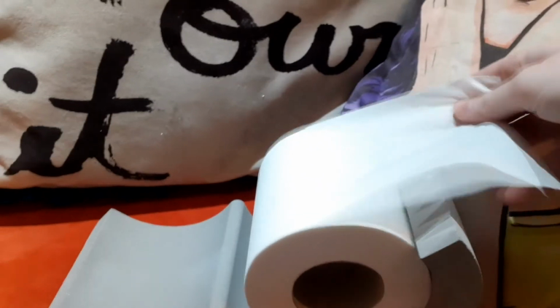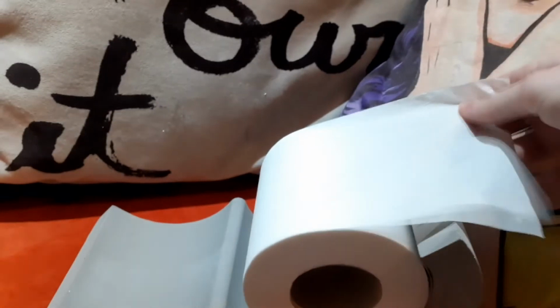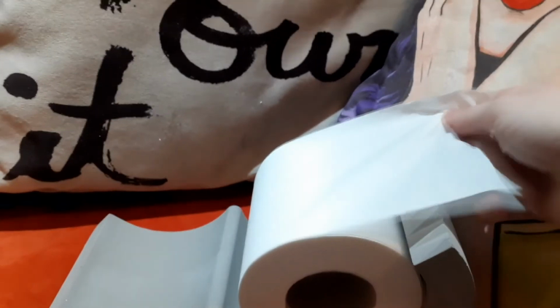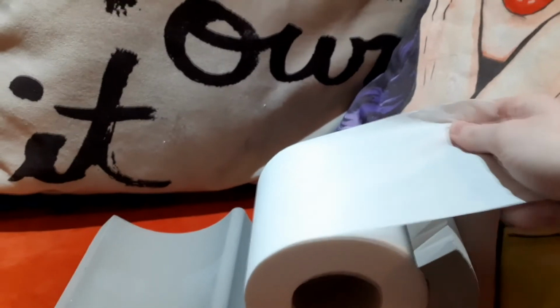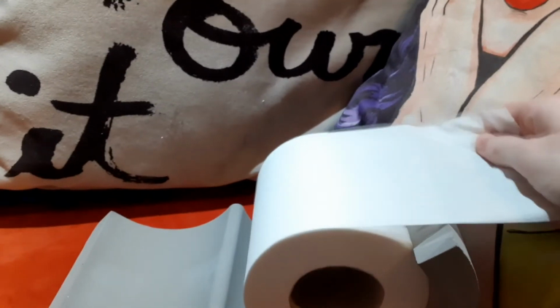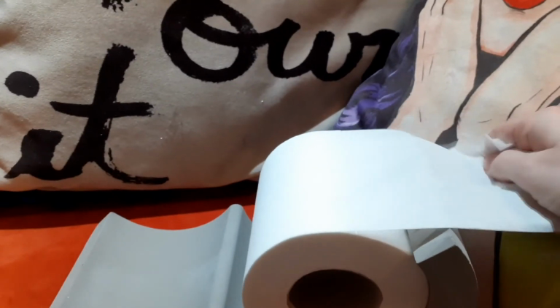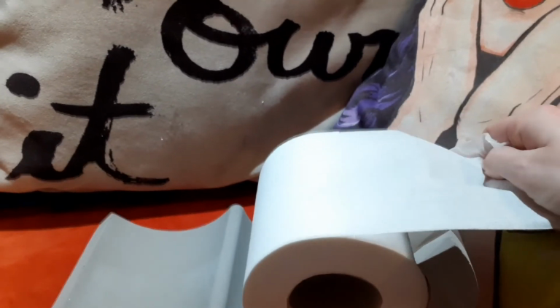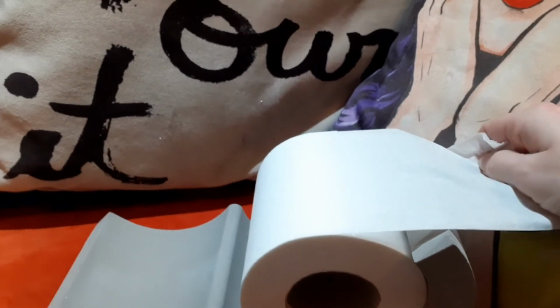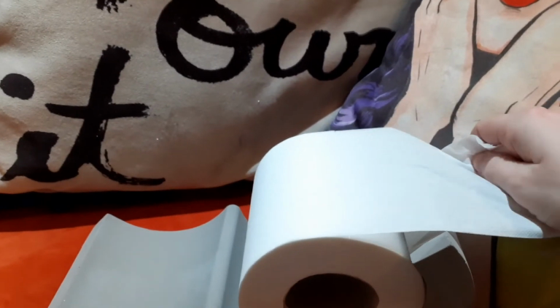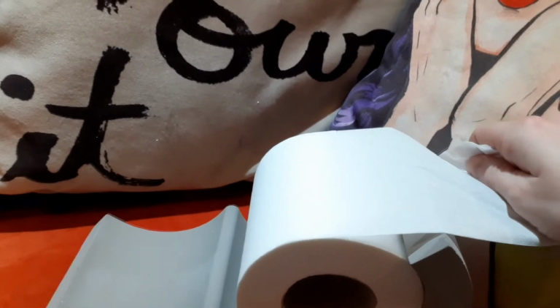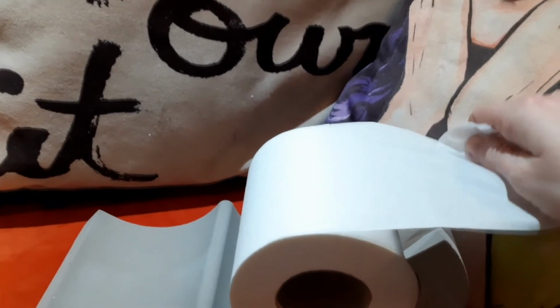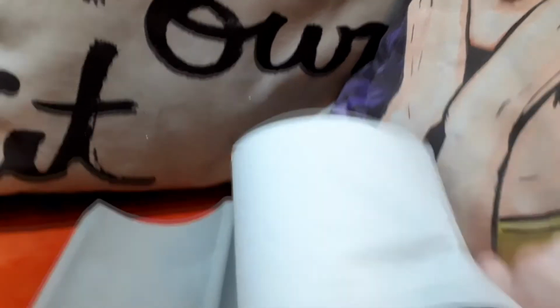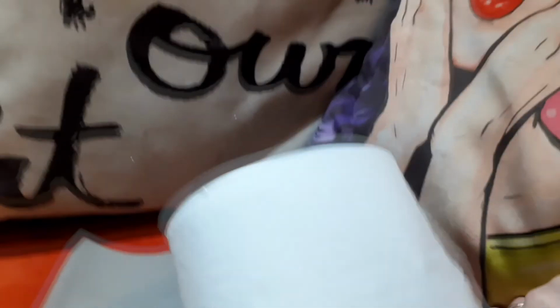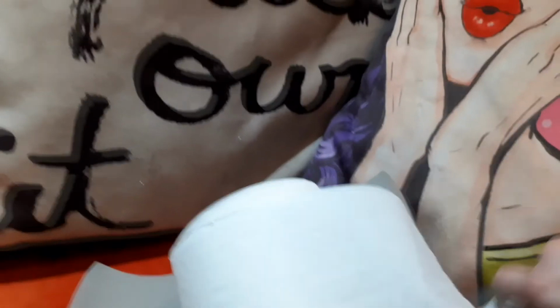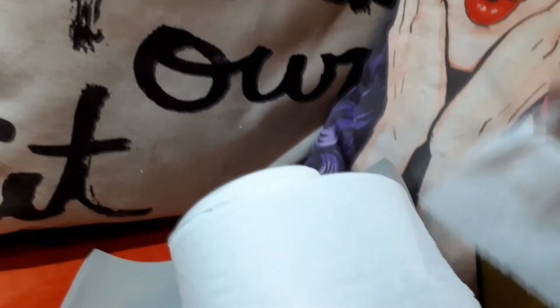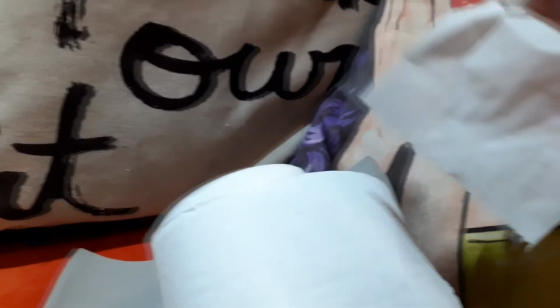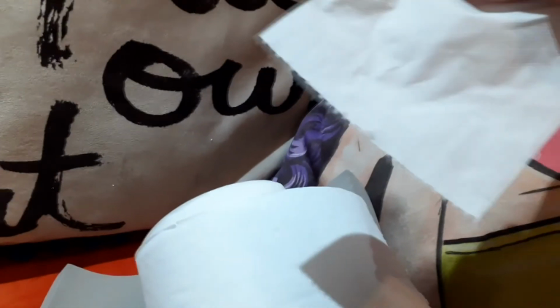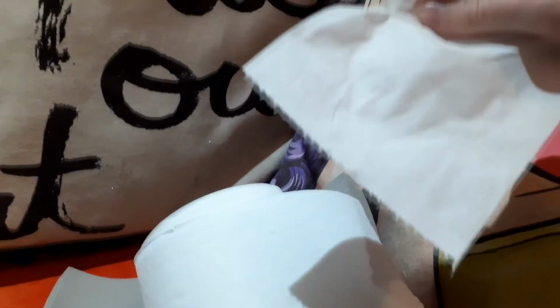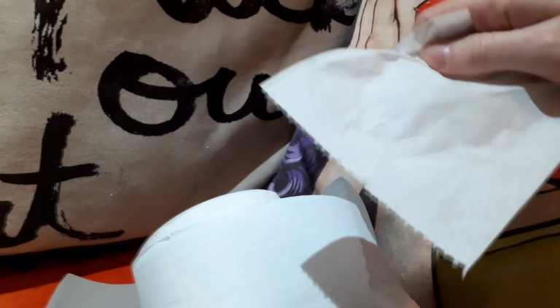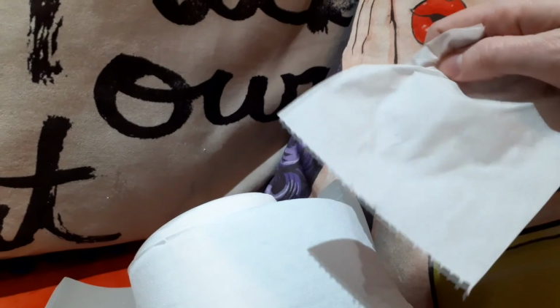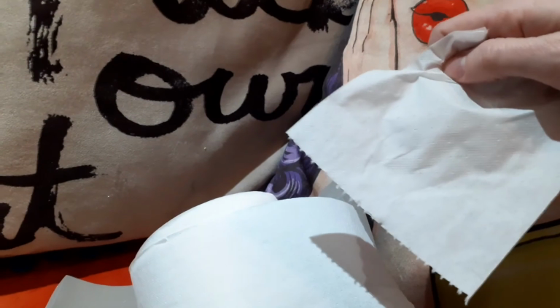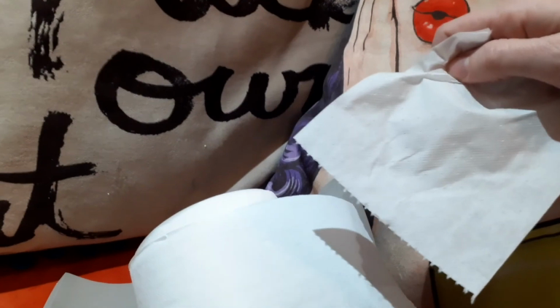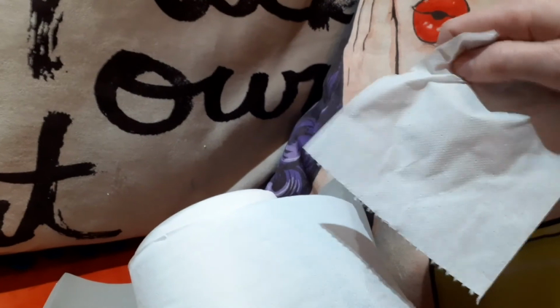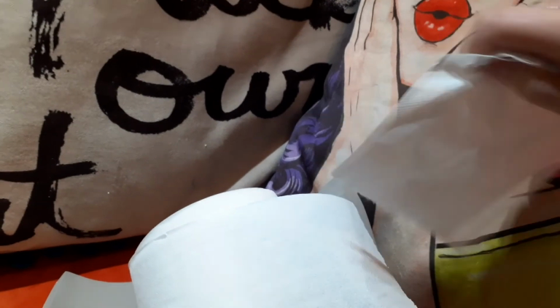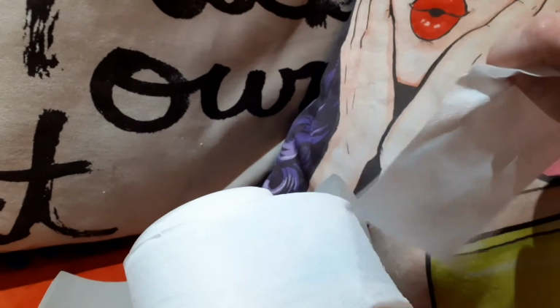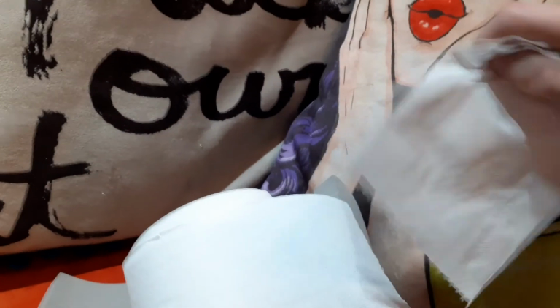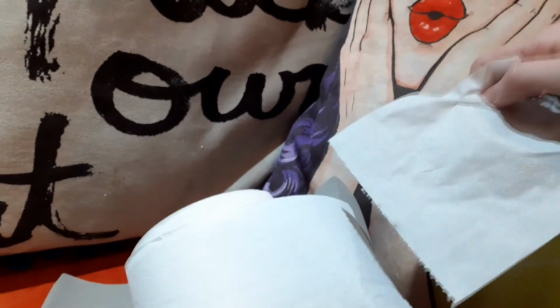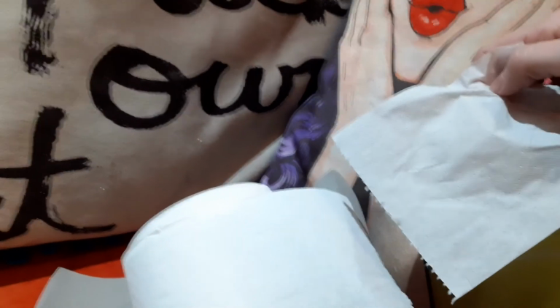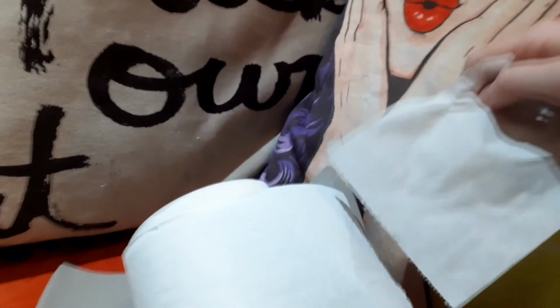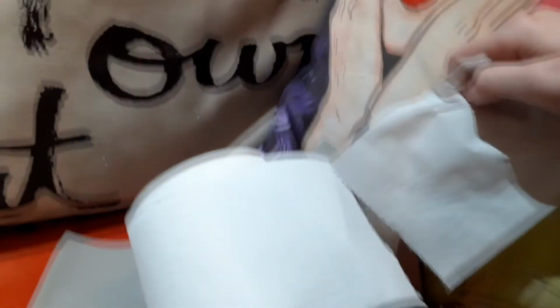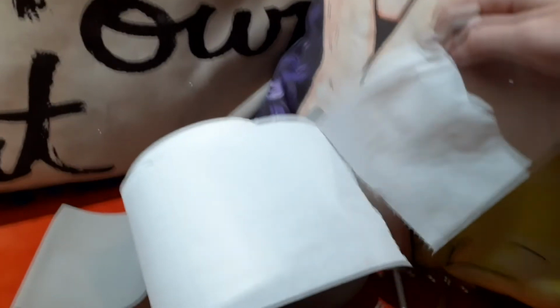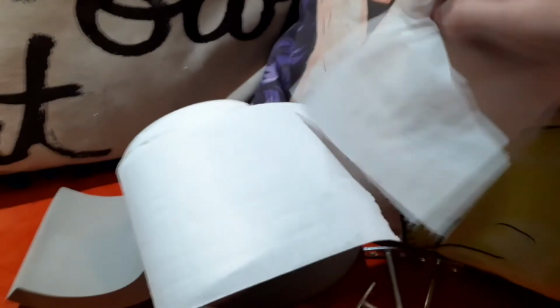I'll try it by holding the camera. And there we go. Very graceful.